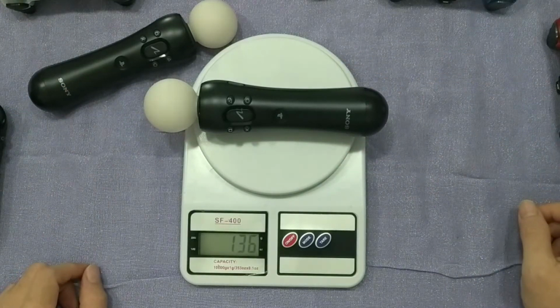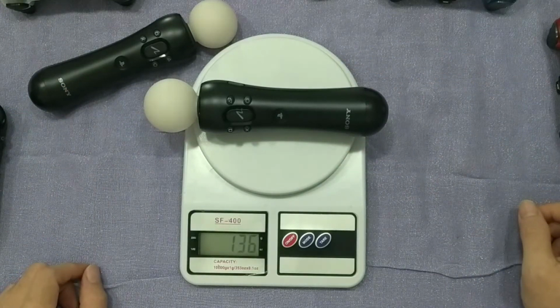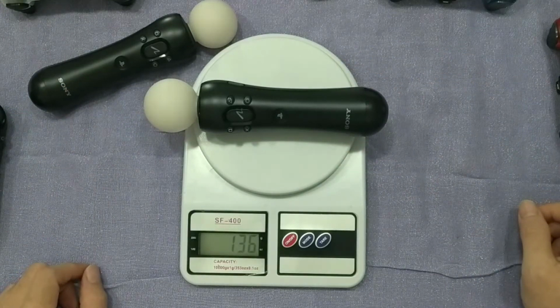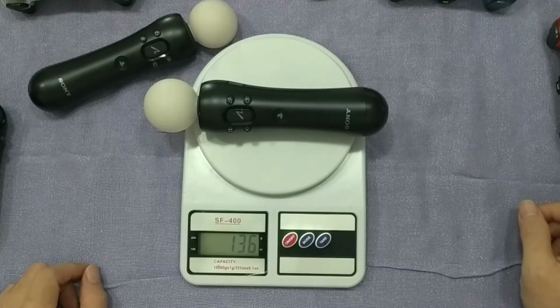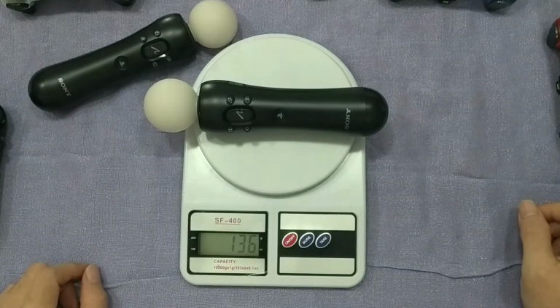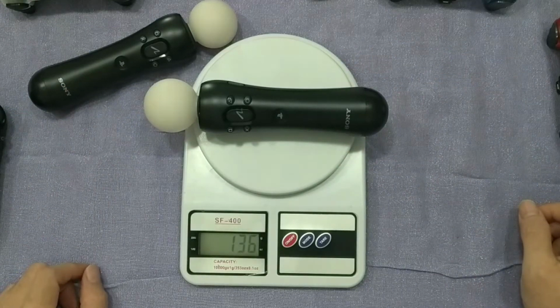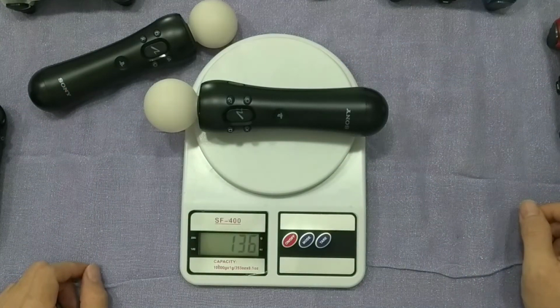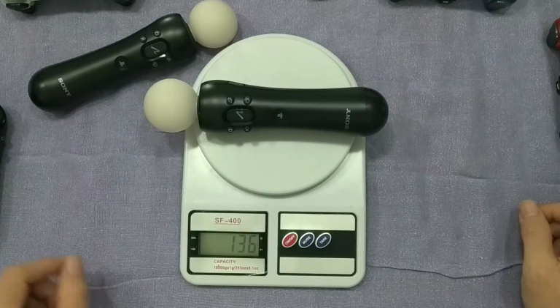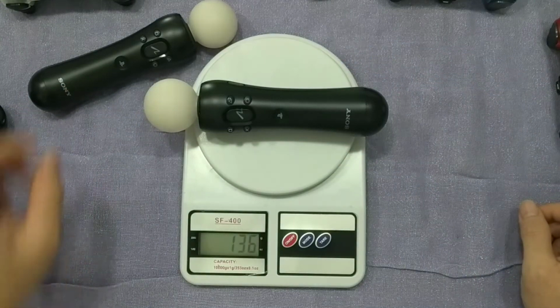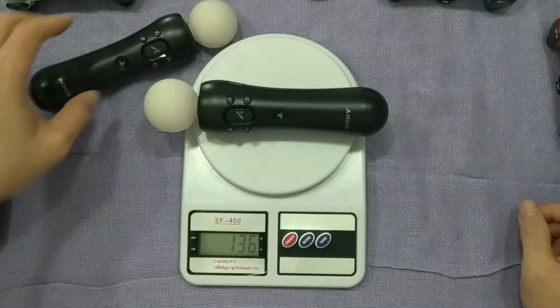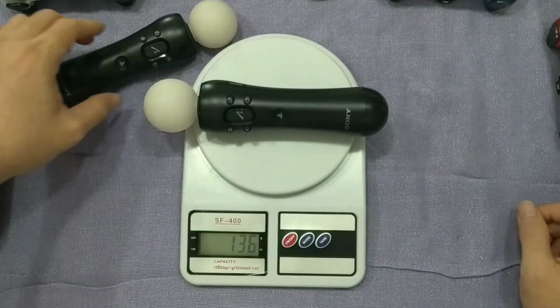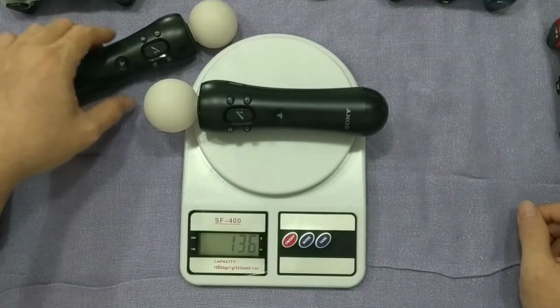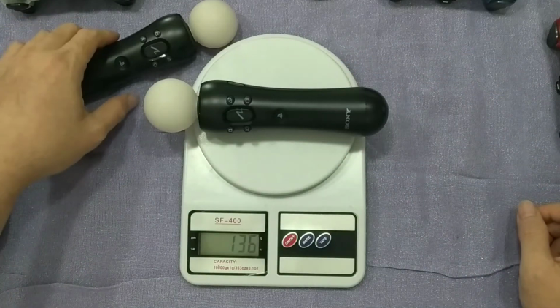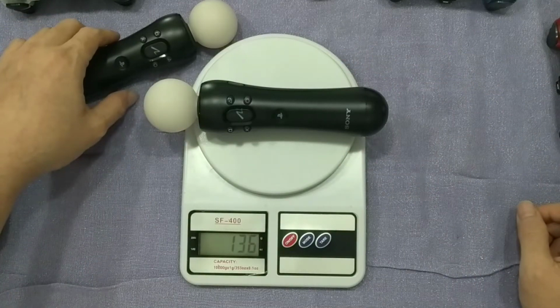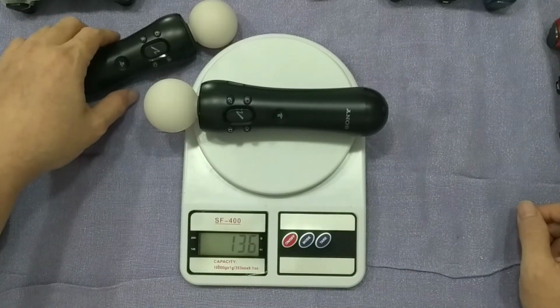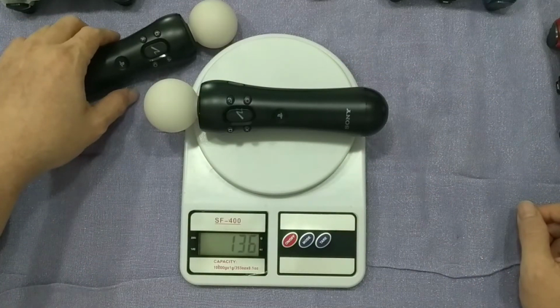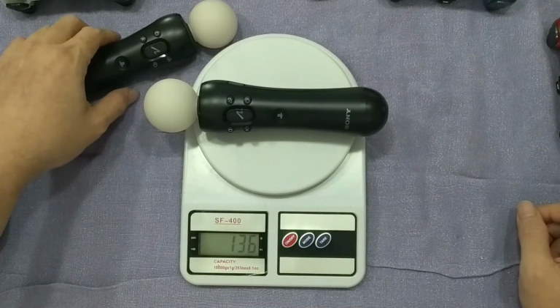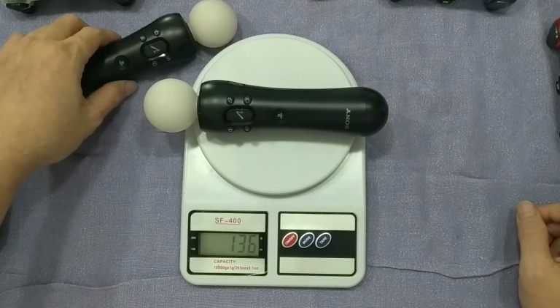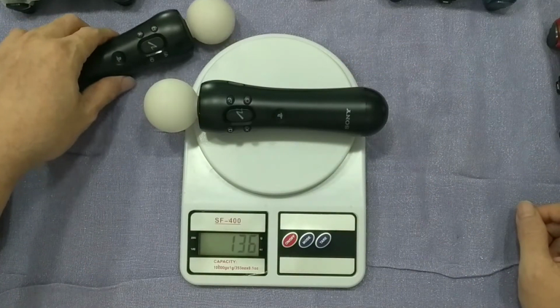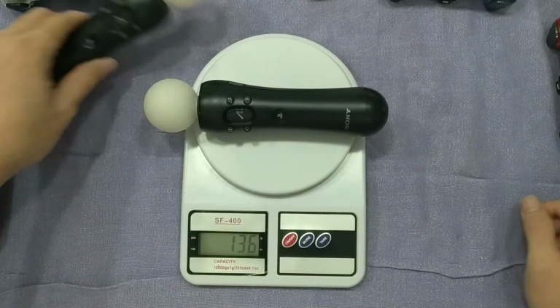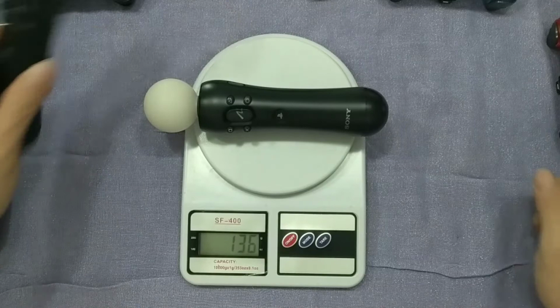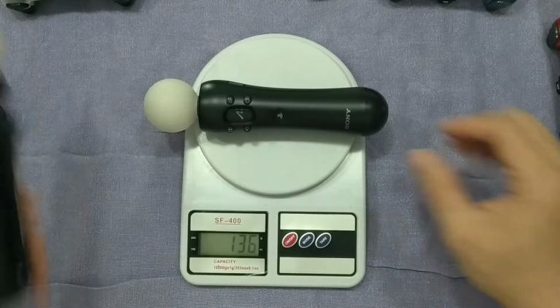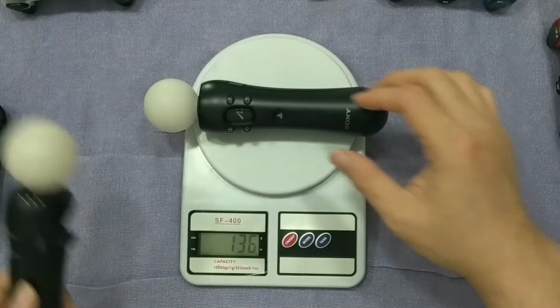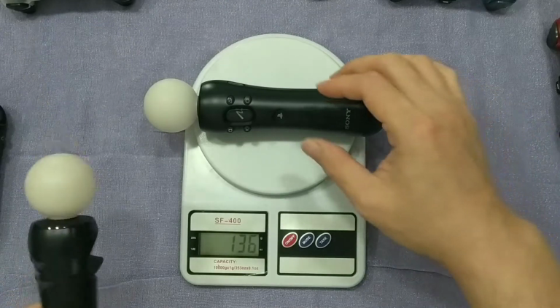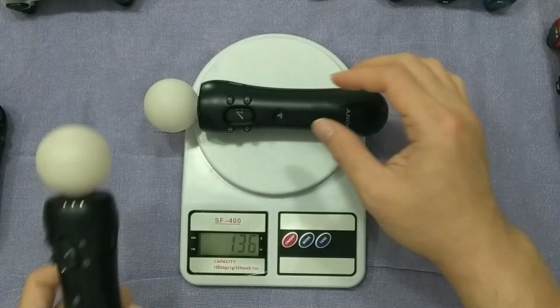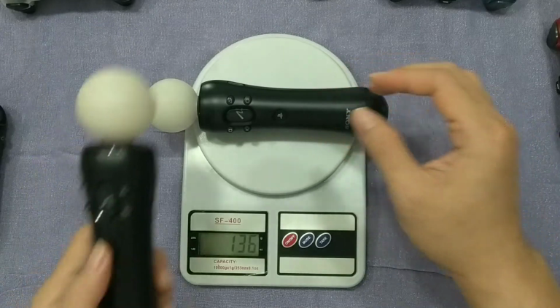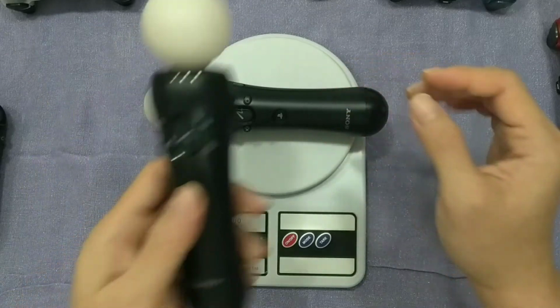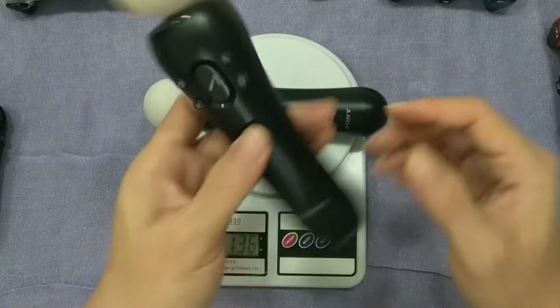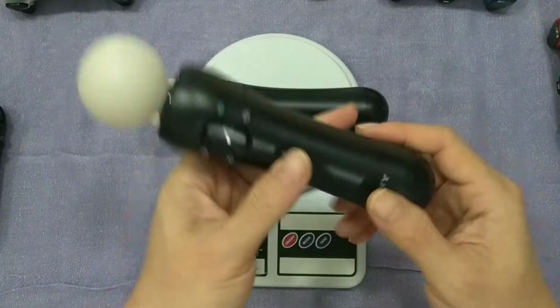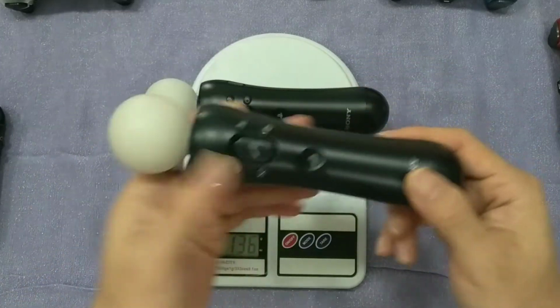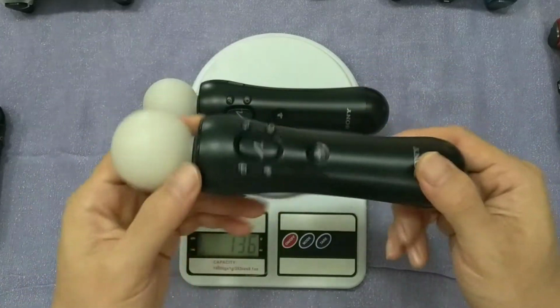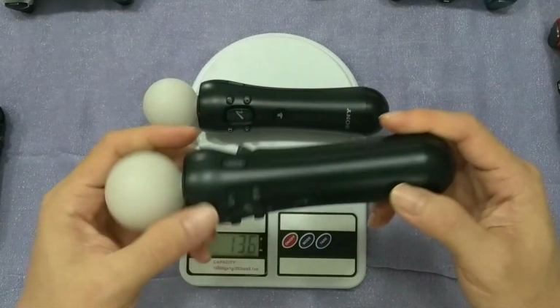Okay, 93 grams. And the move controller — 136 grams. Okay, same reading.